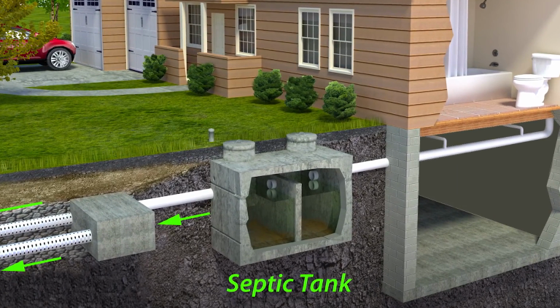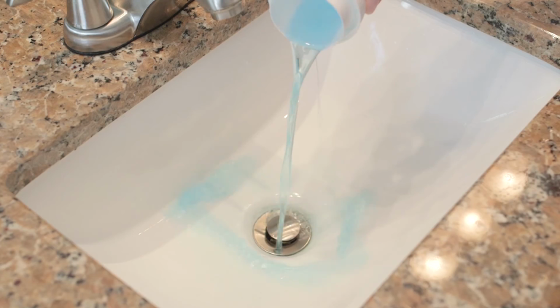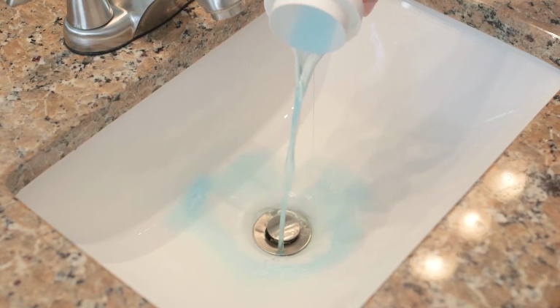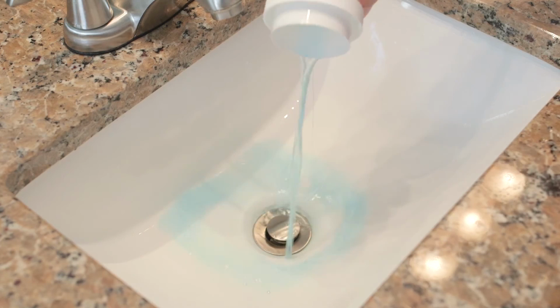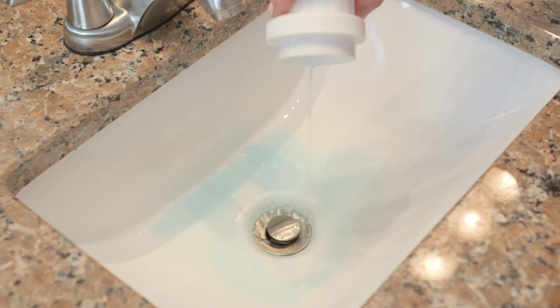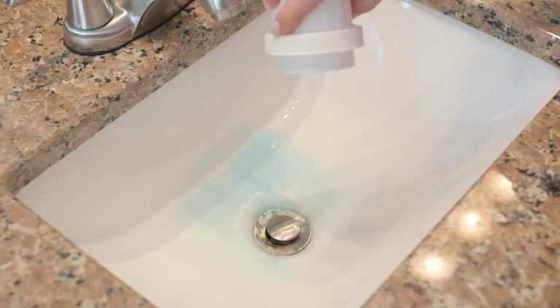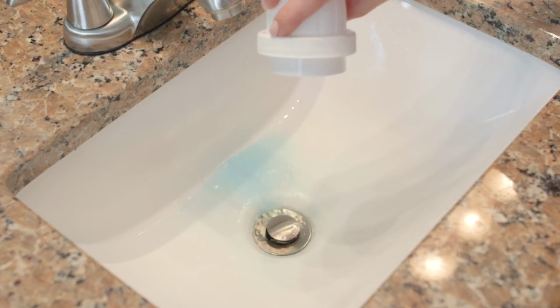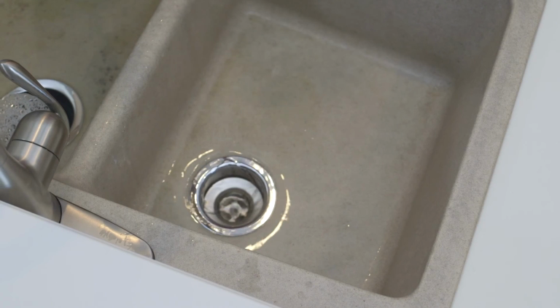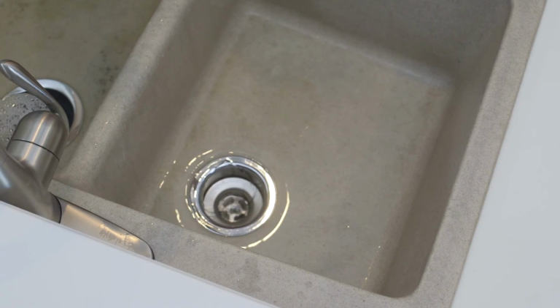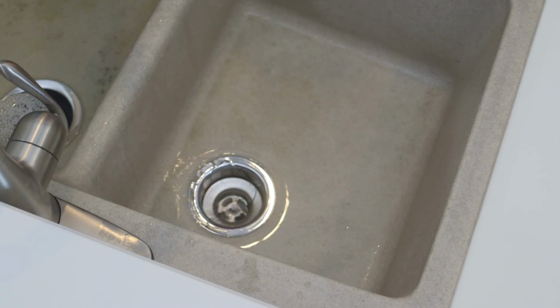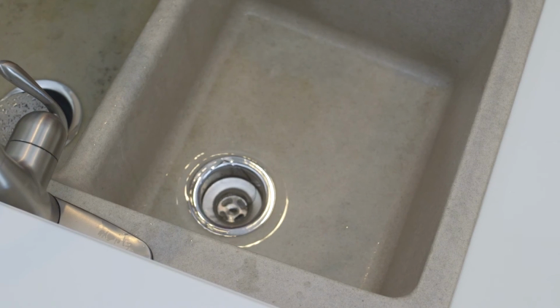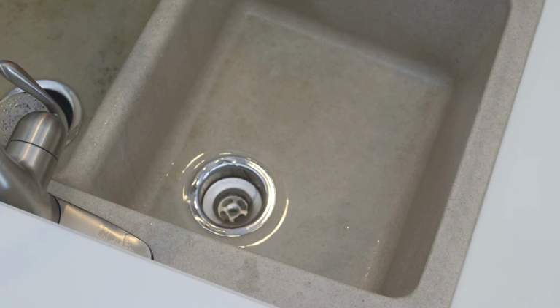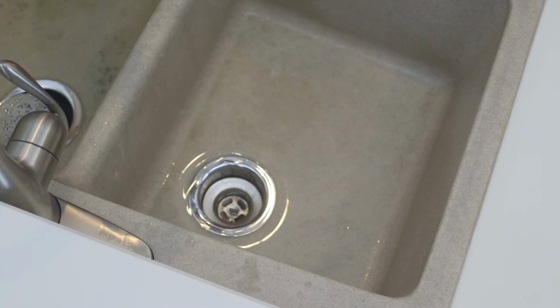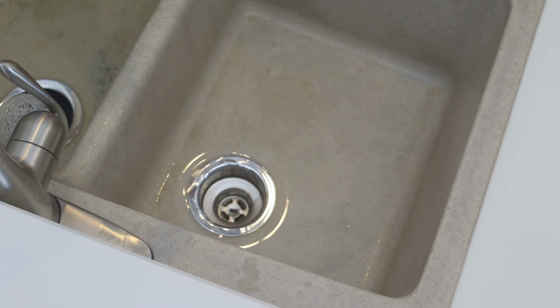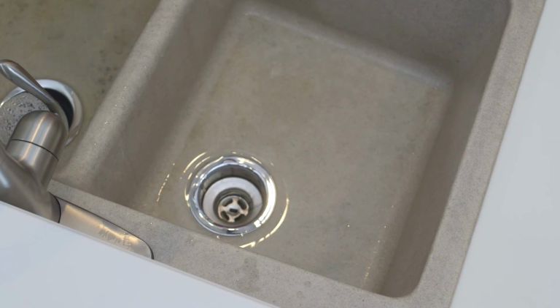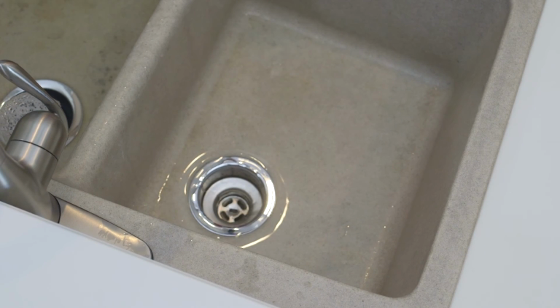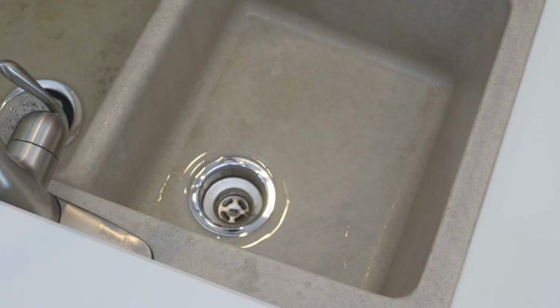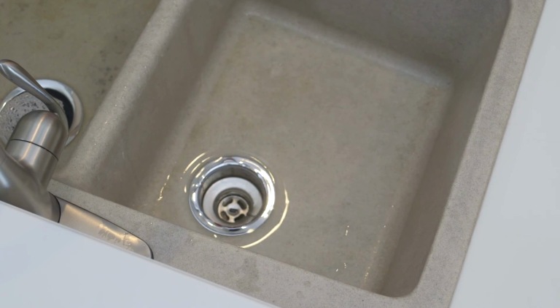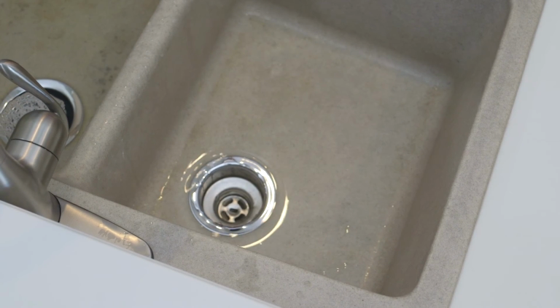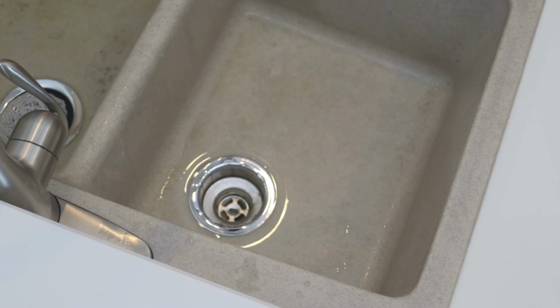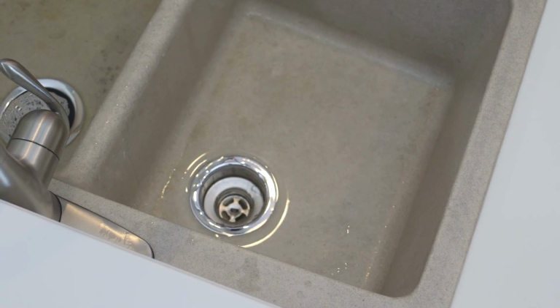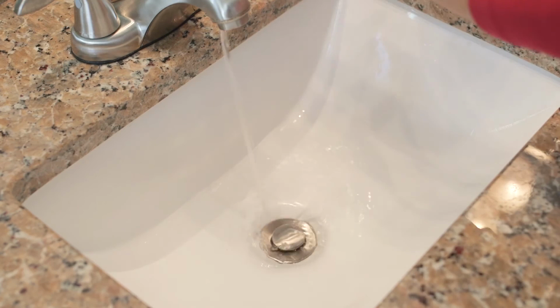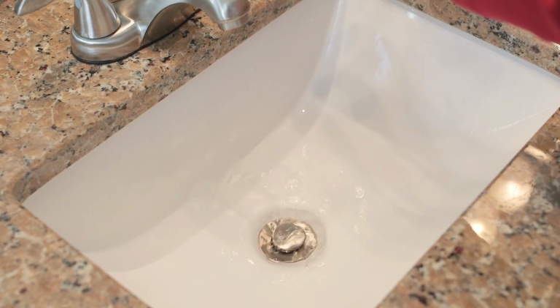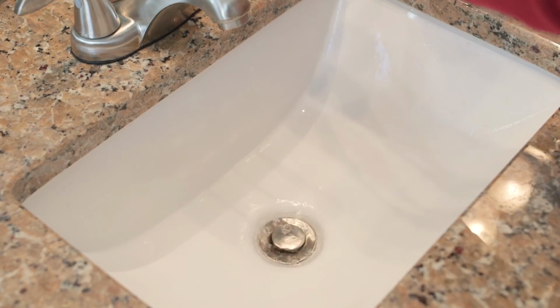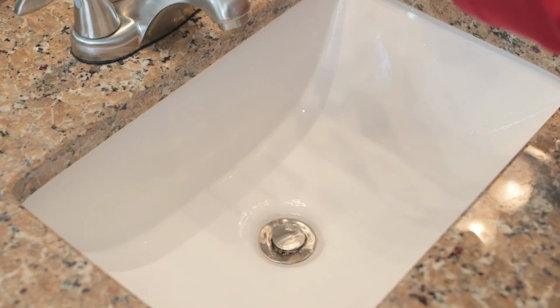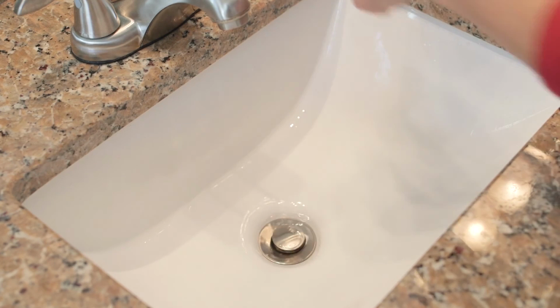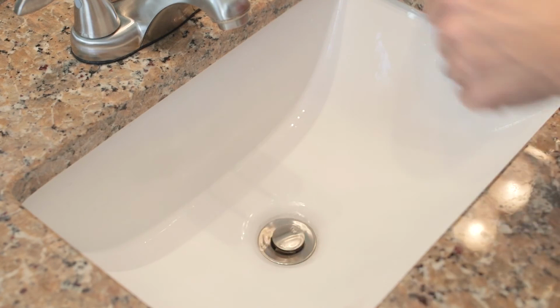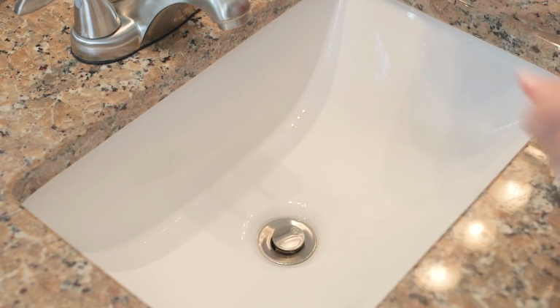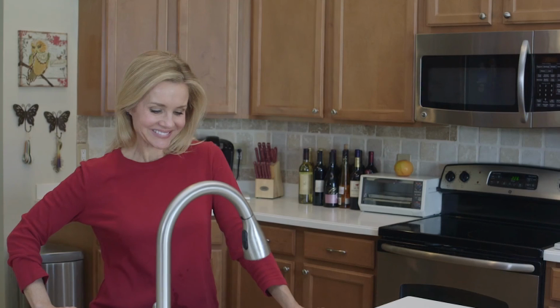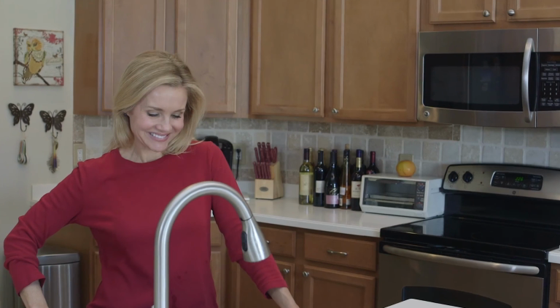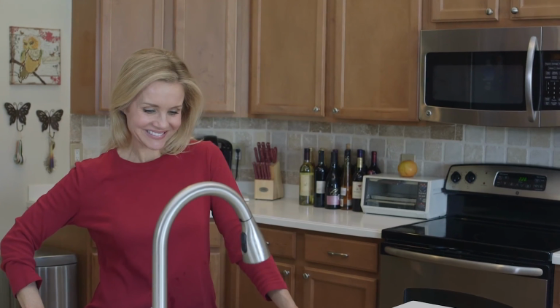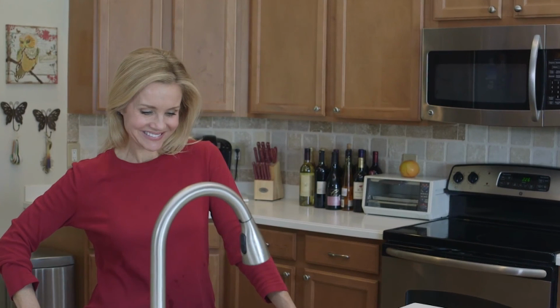Using Total Drain is an easy, affordable way to keep your drains free-flowing and smelling fresh.